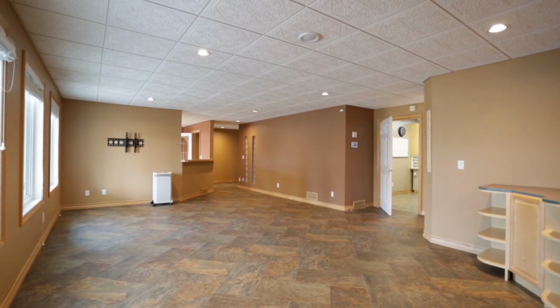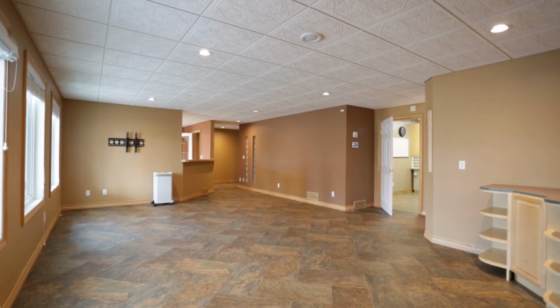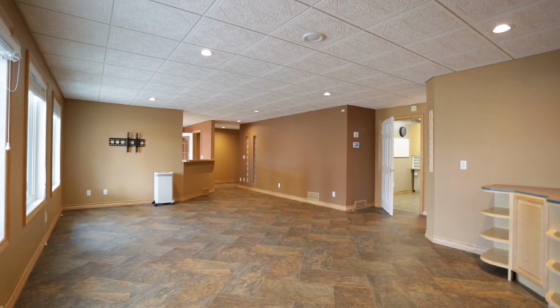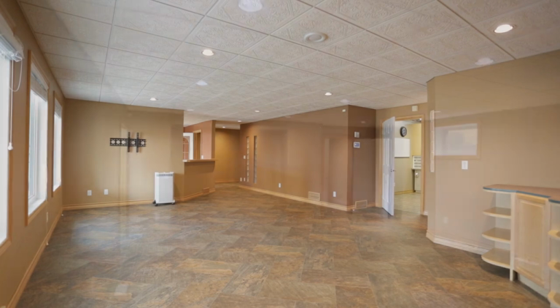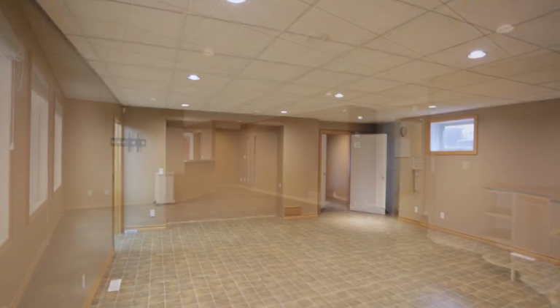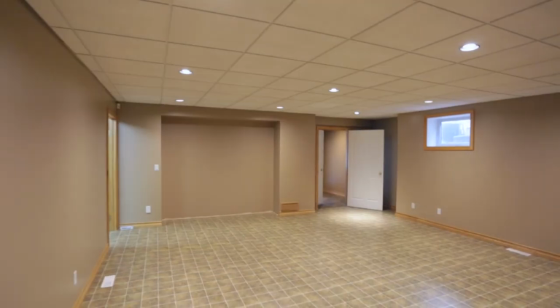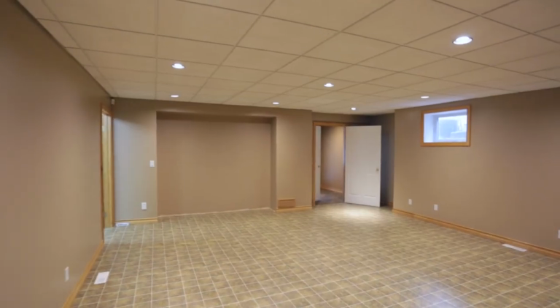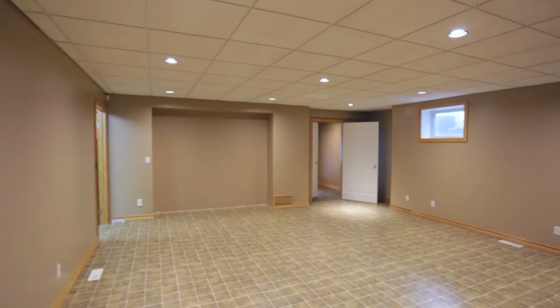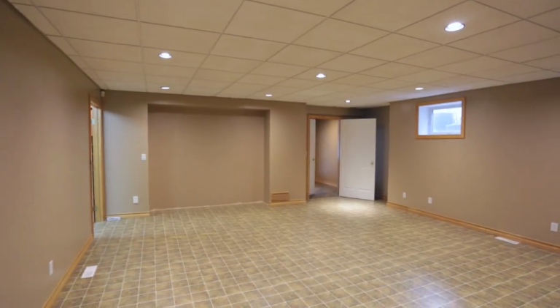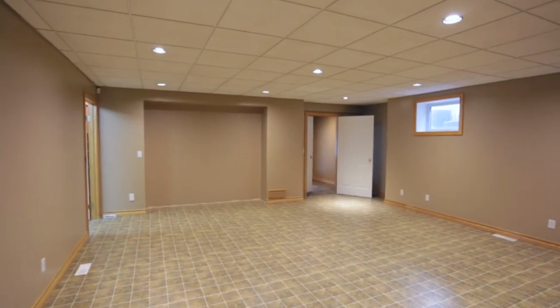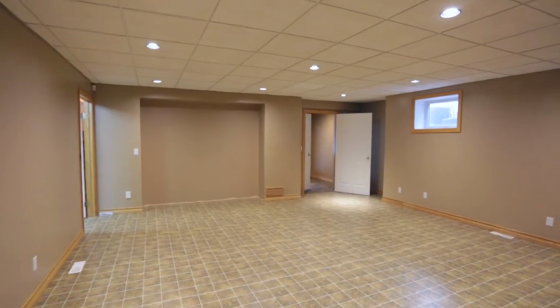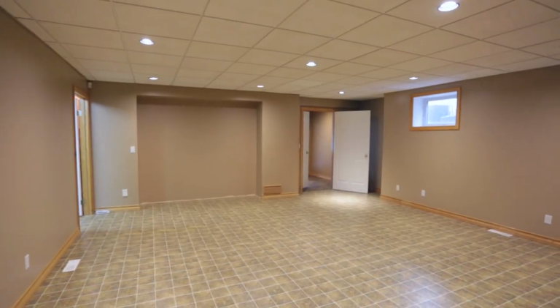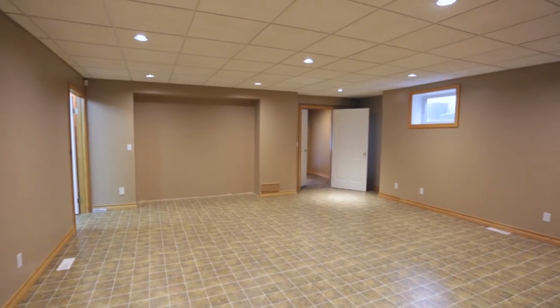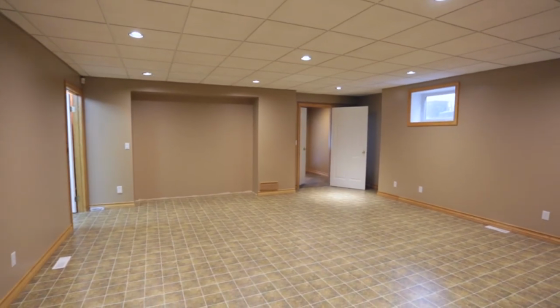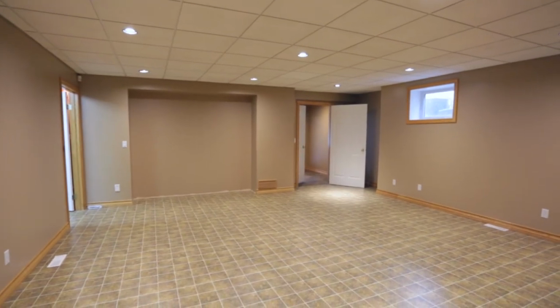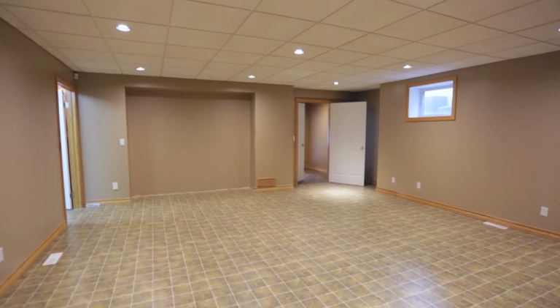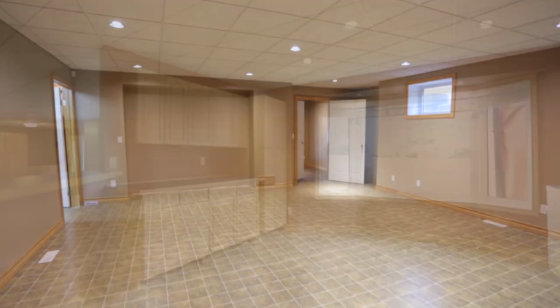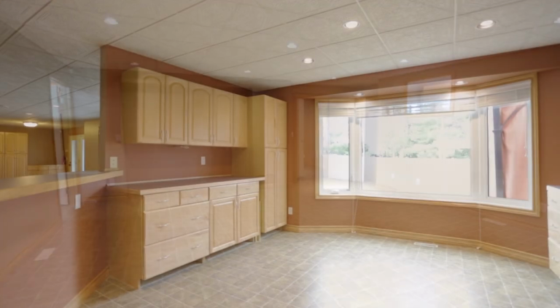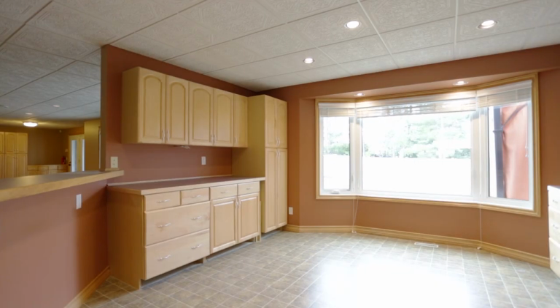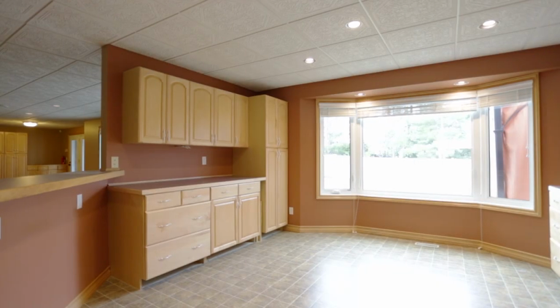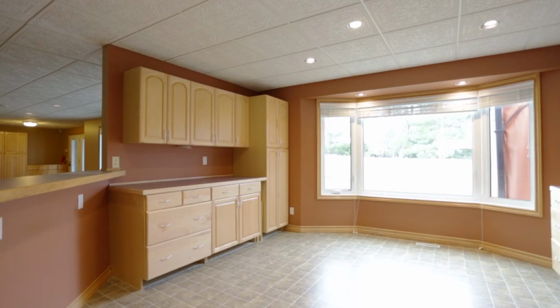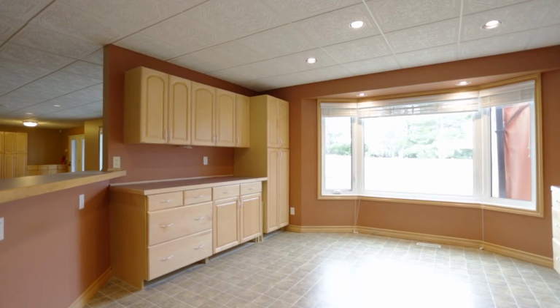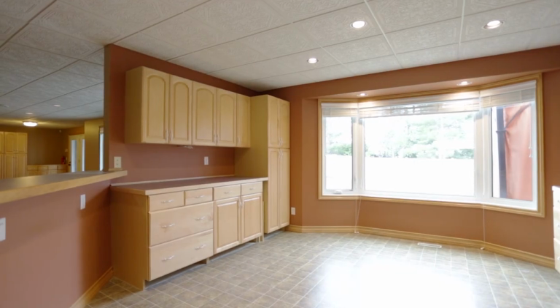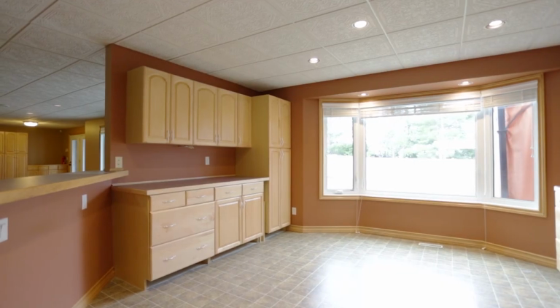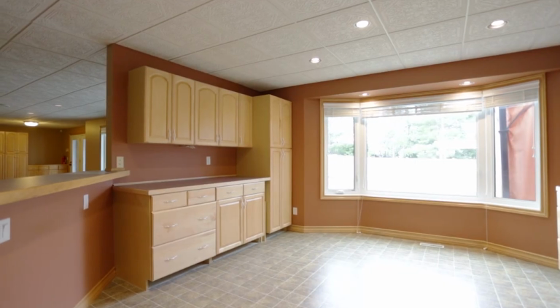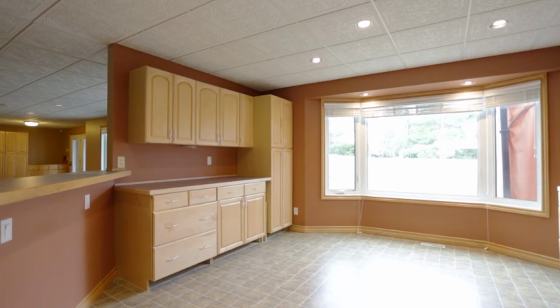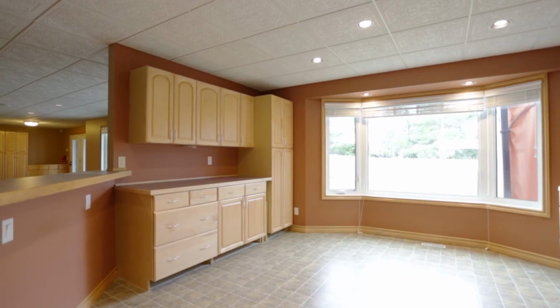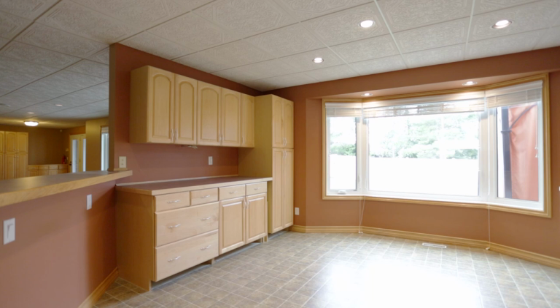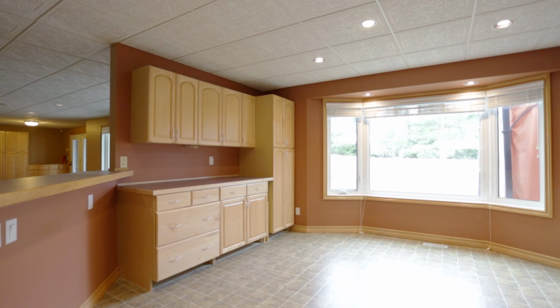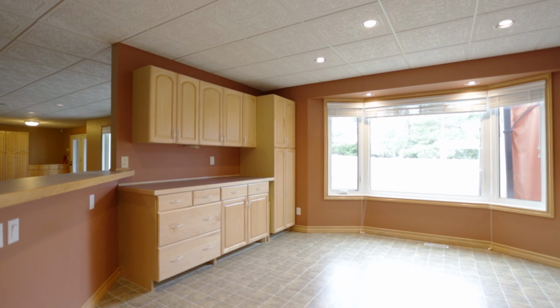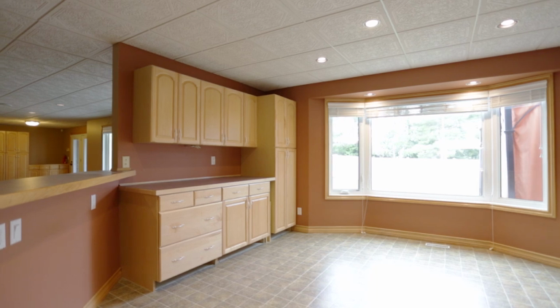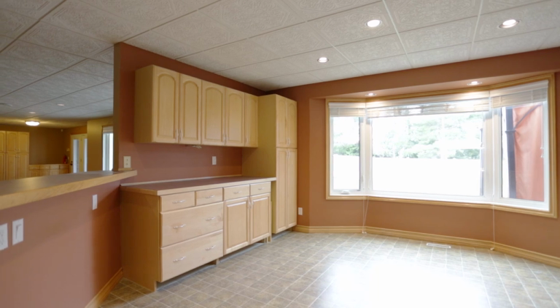There's a large rec room, a future private media room, and a multi-purpose room with an abundance of built-in maple cabinets.